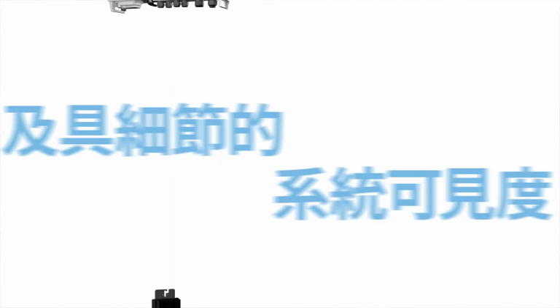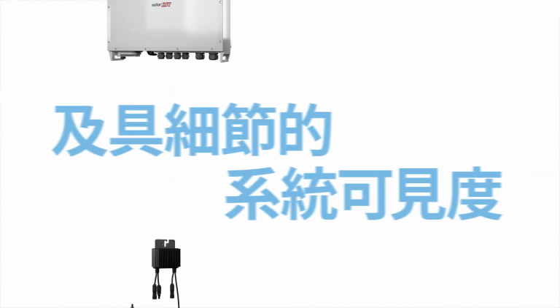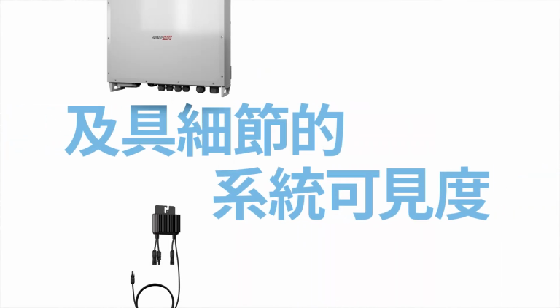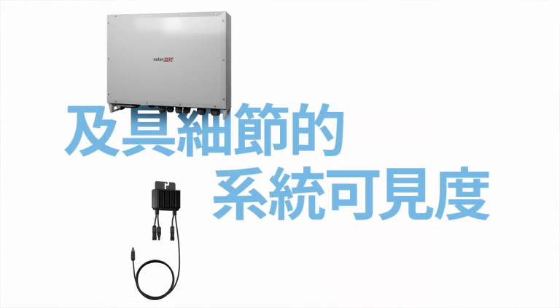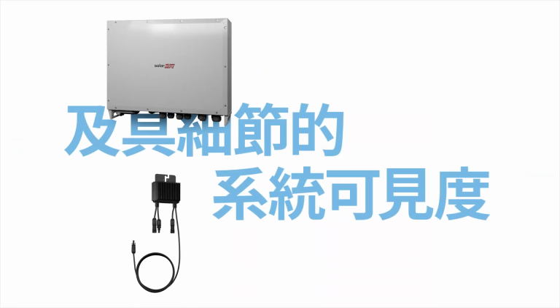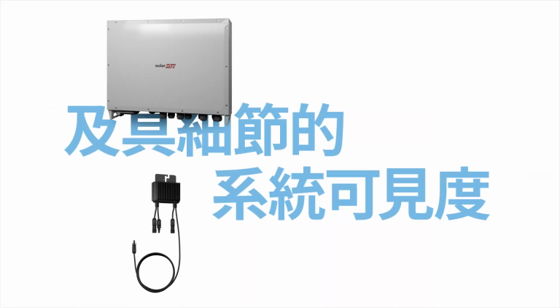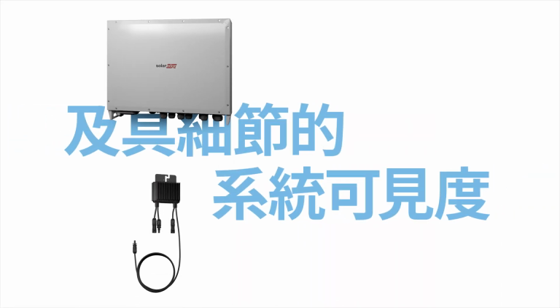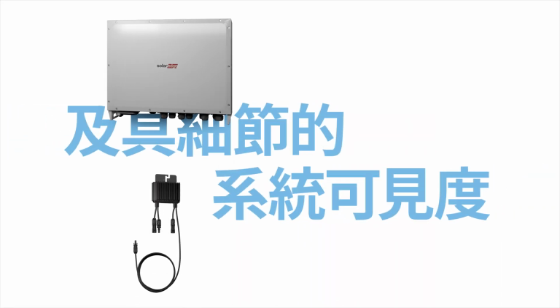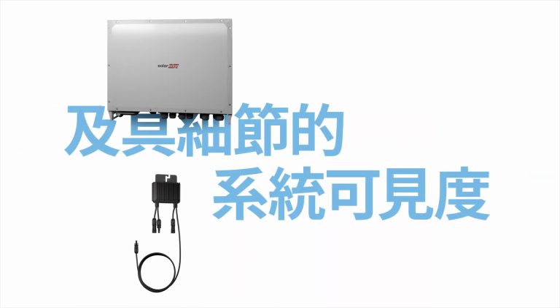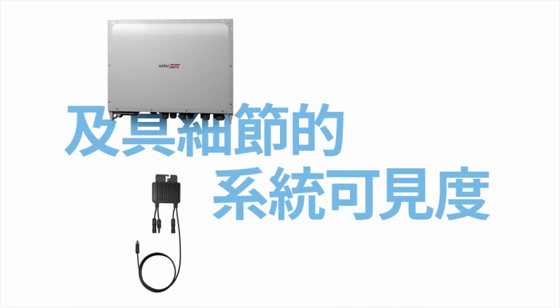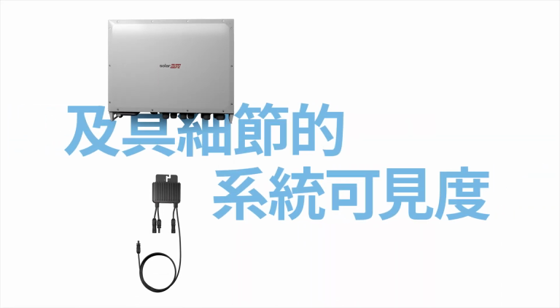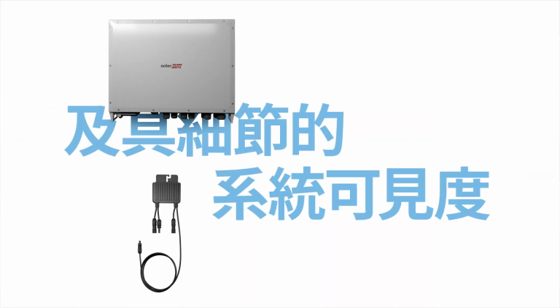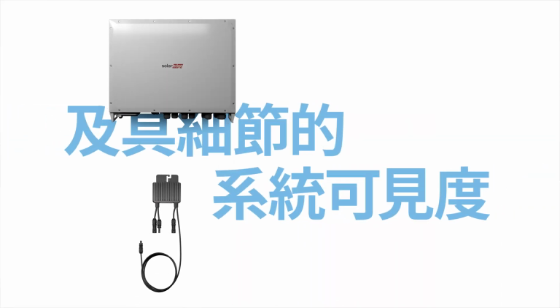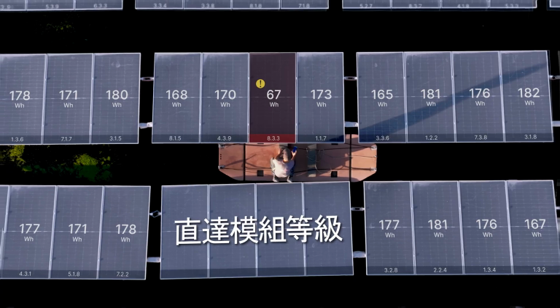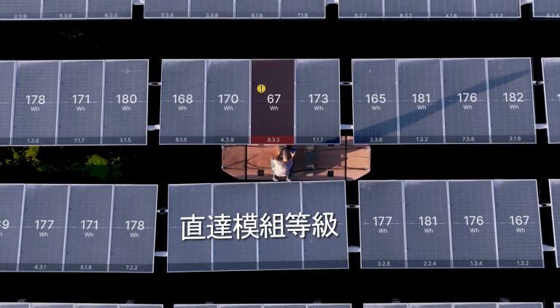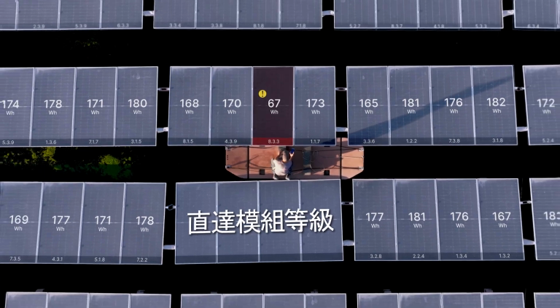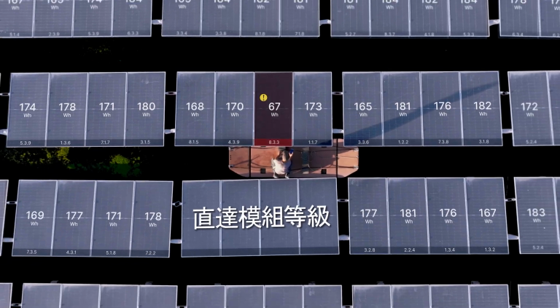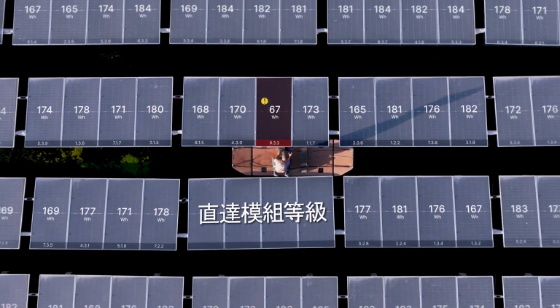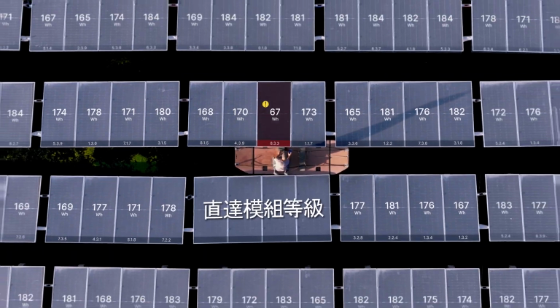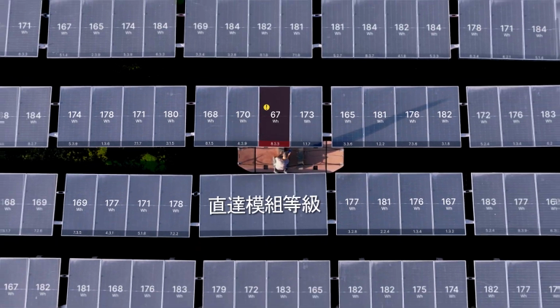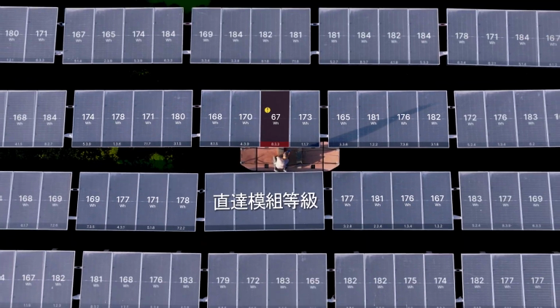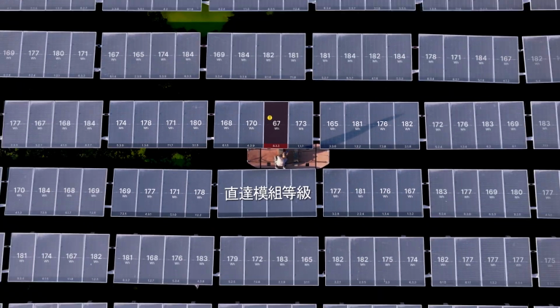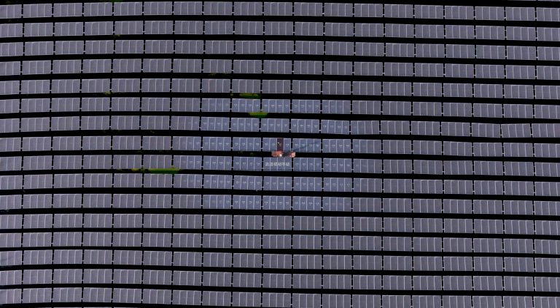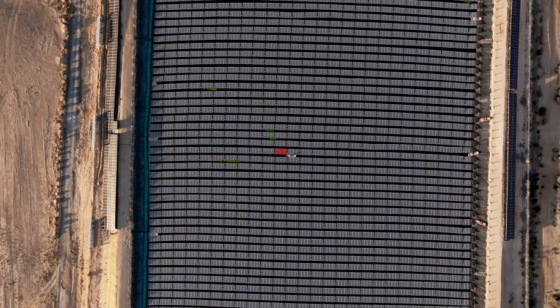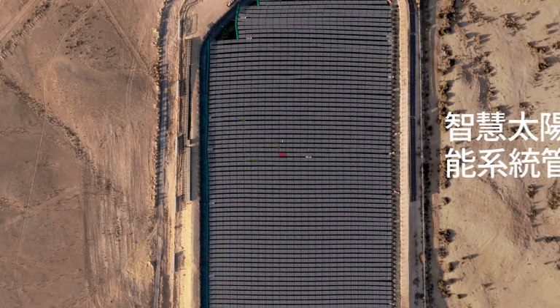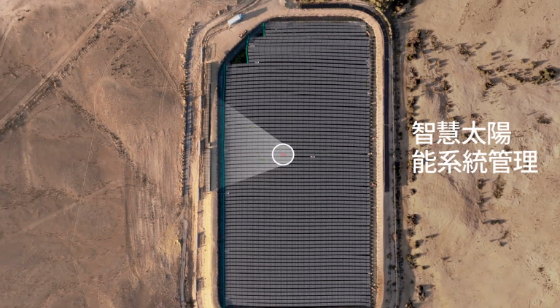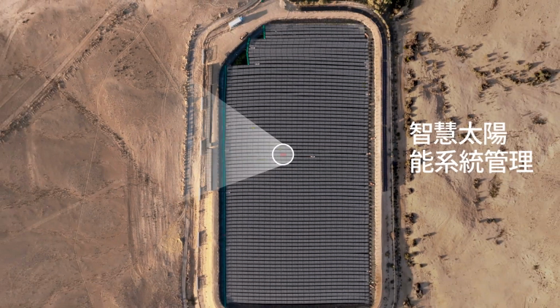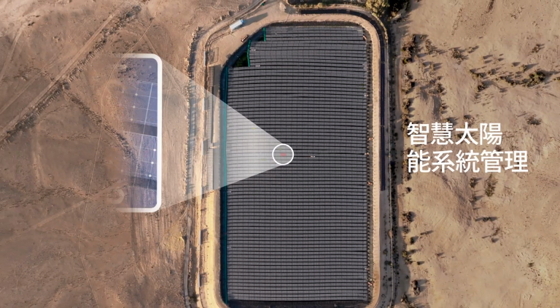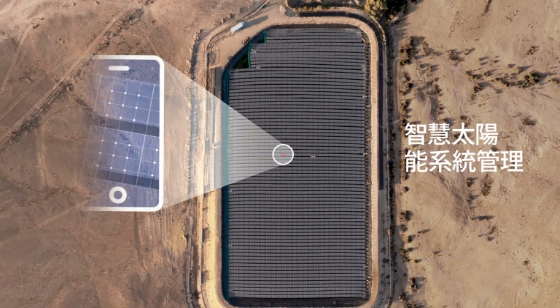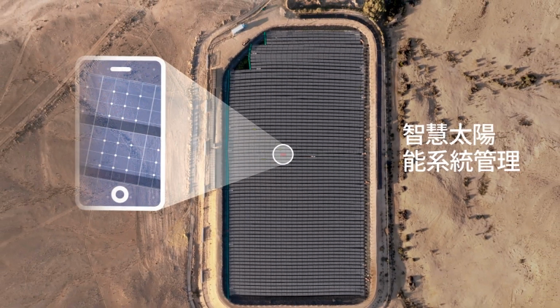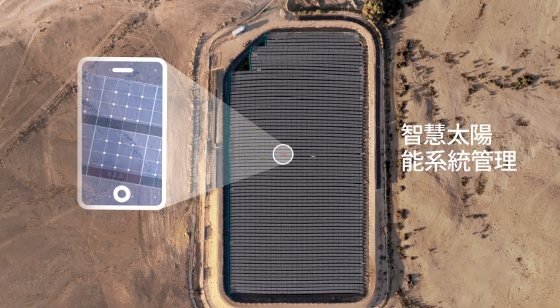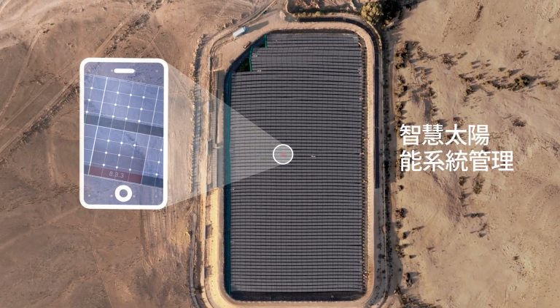Granular visibility down to panel level for smart PV fleet management.